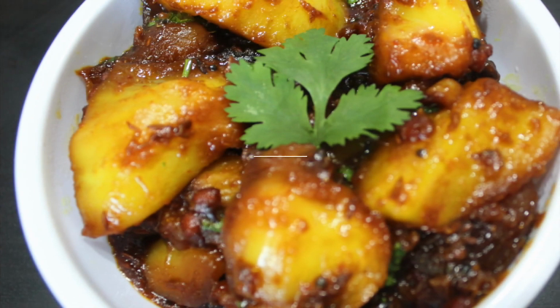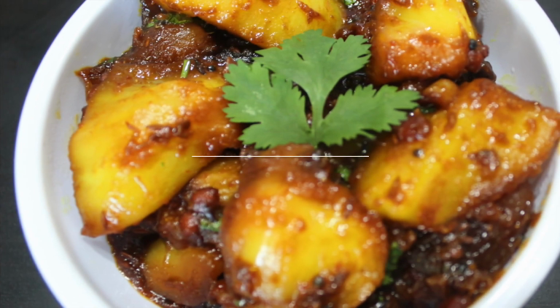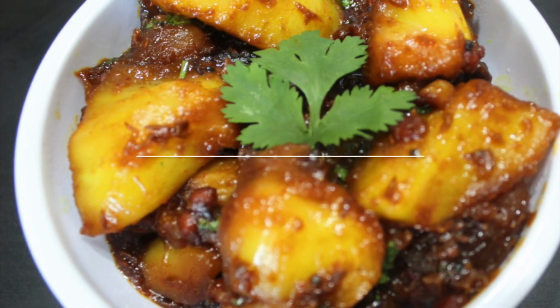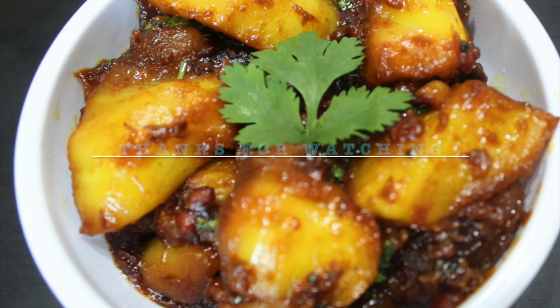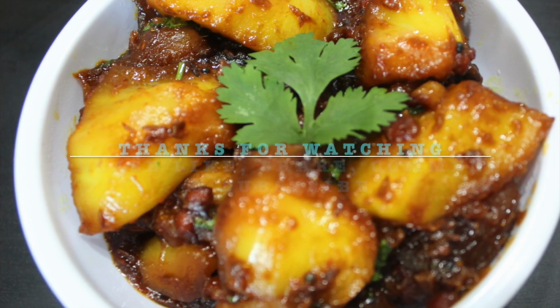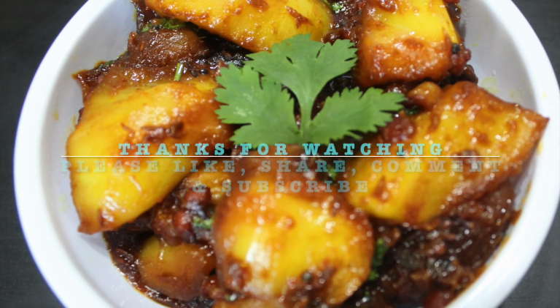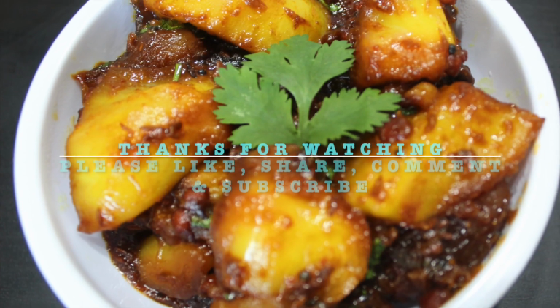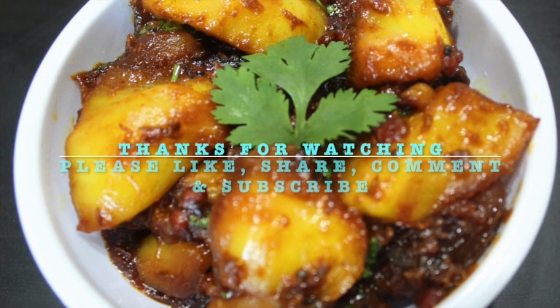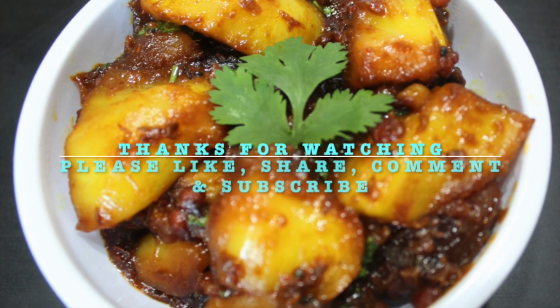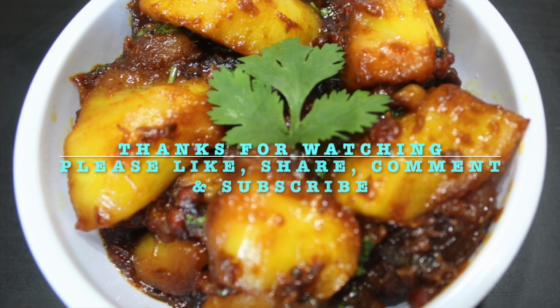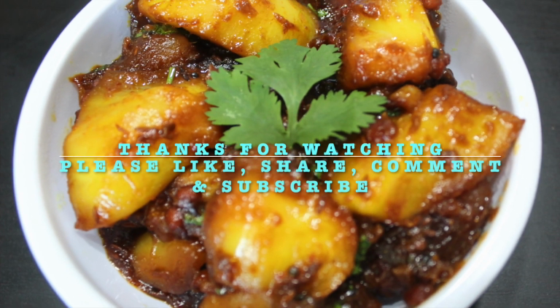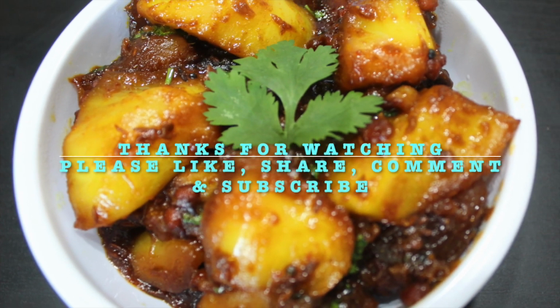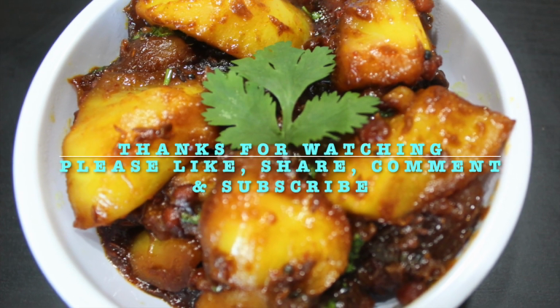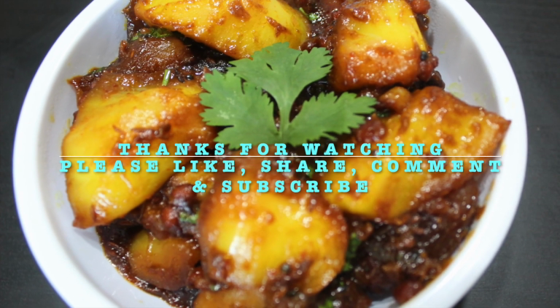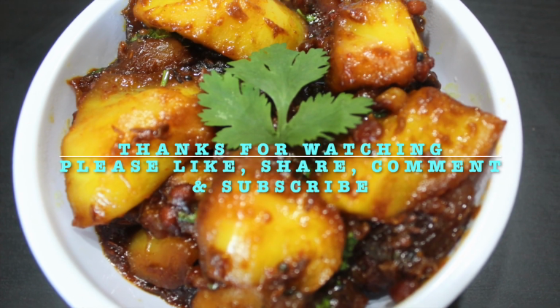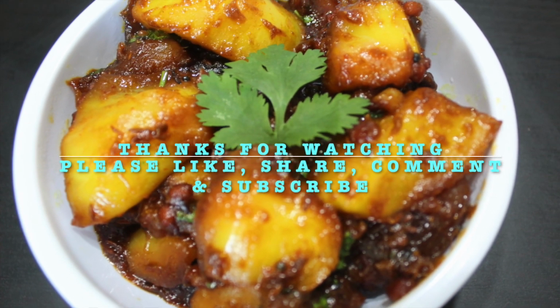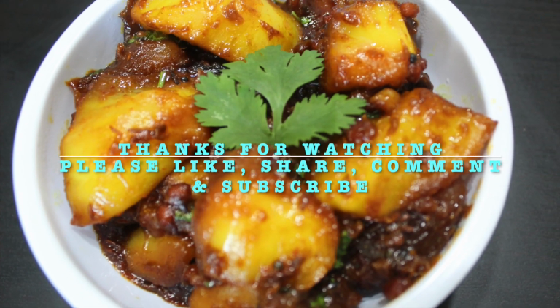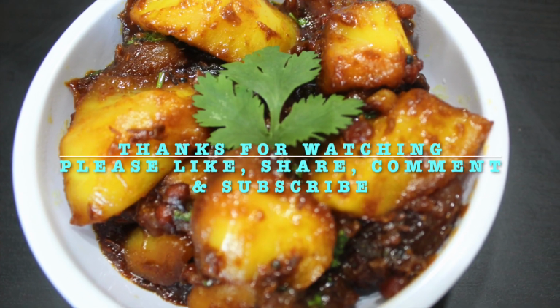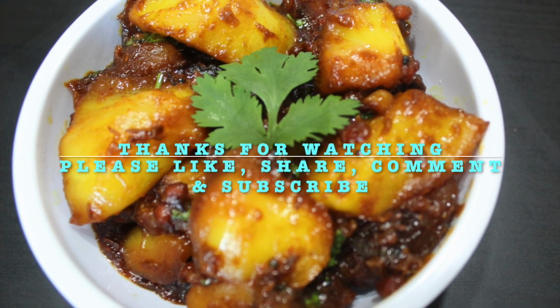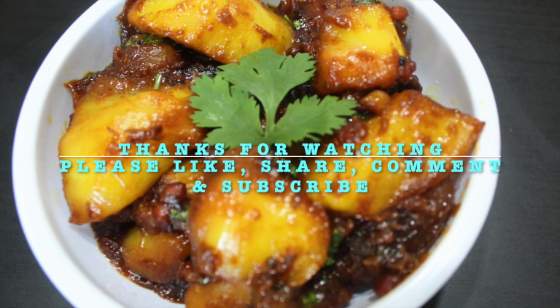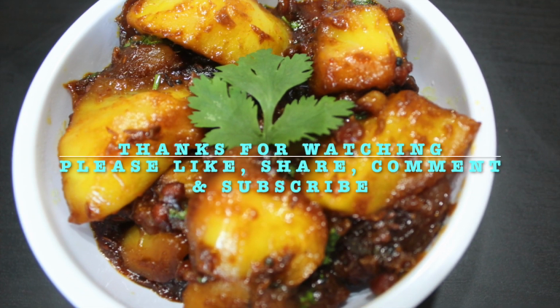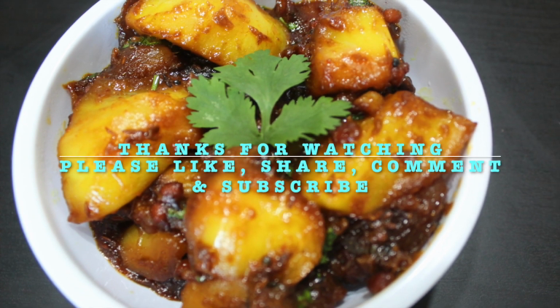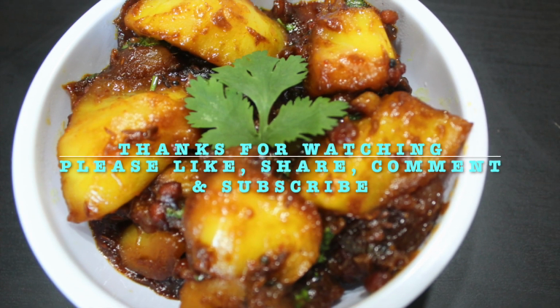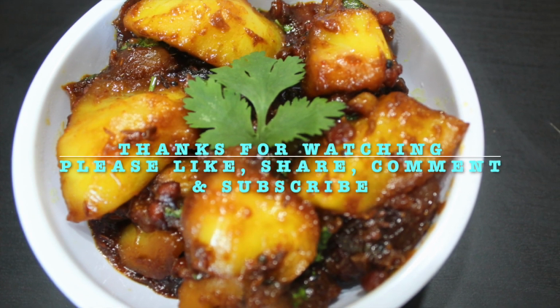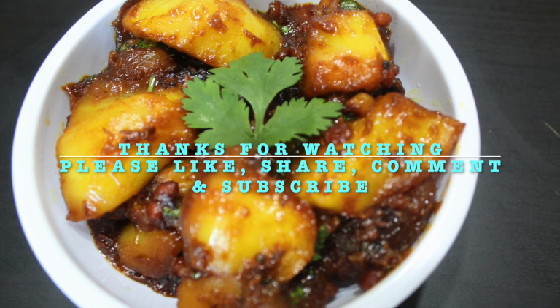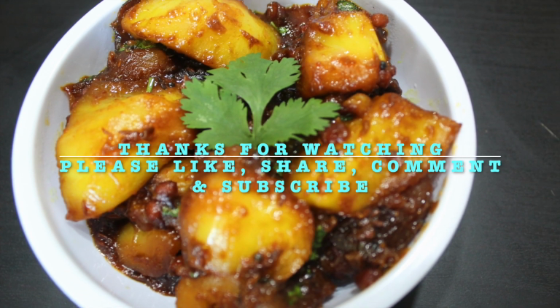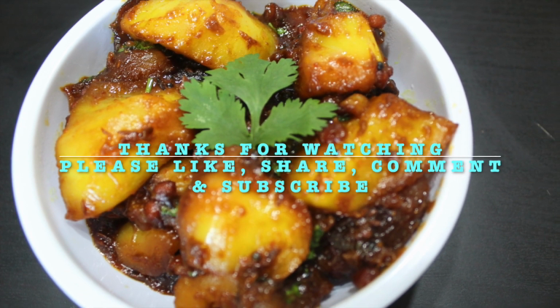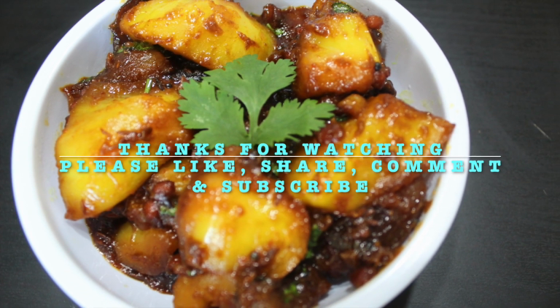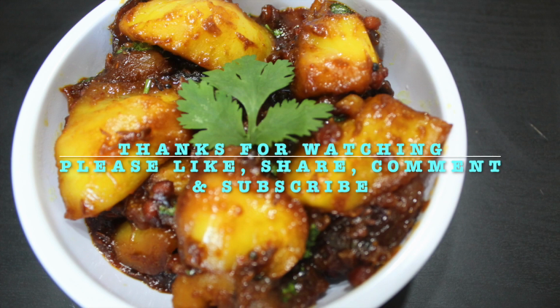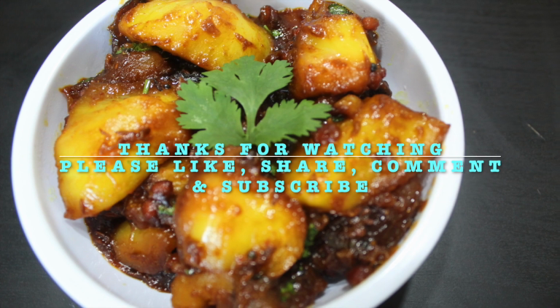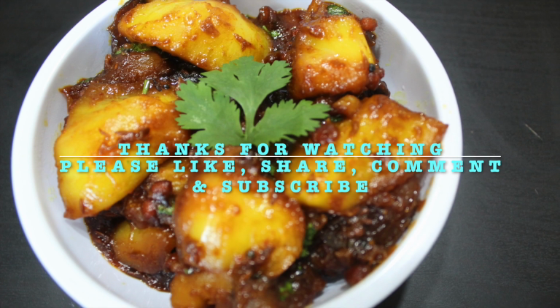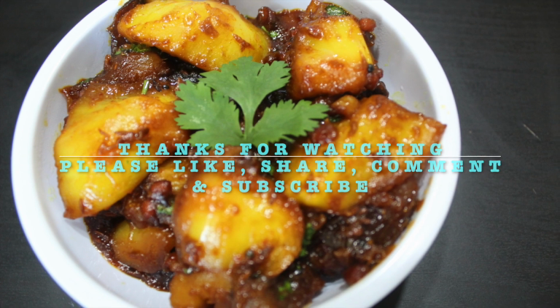If you like this video, please like, share, comment, and also subscribe to our channel.